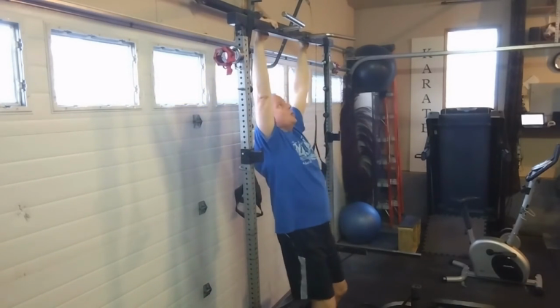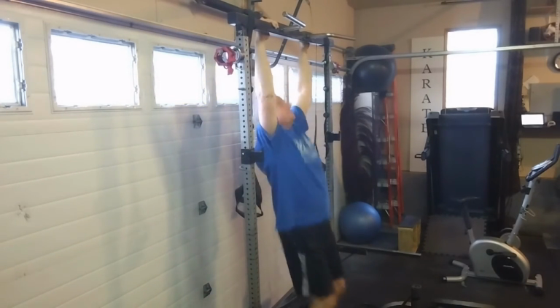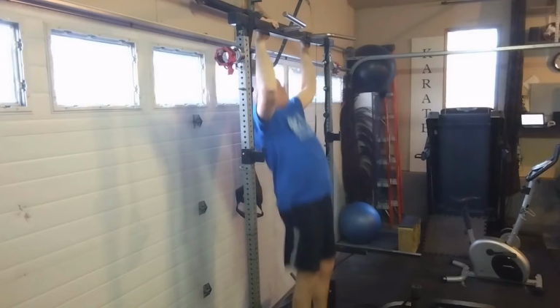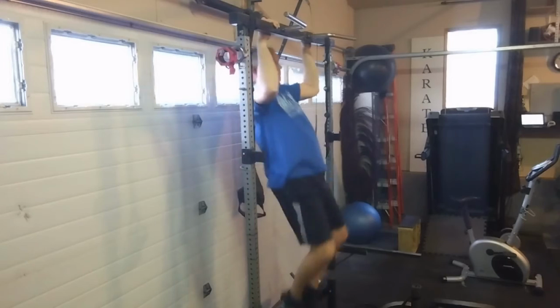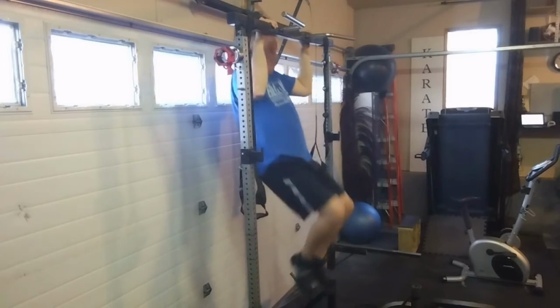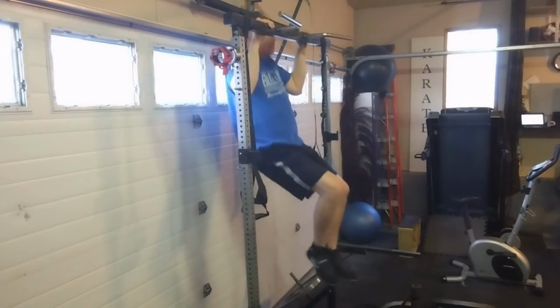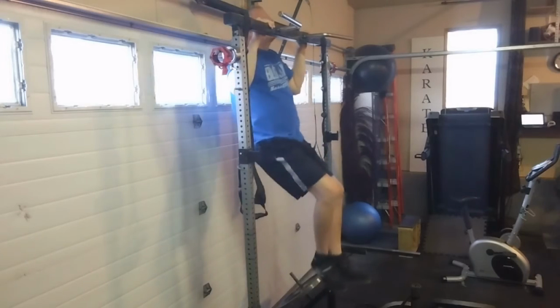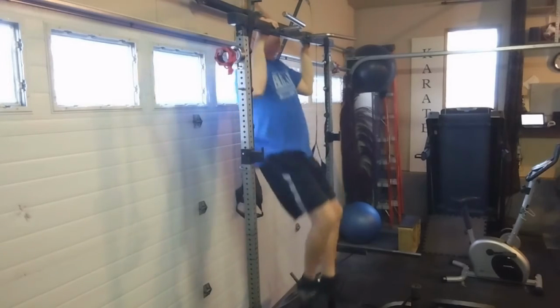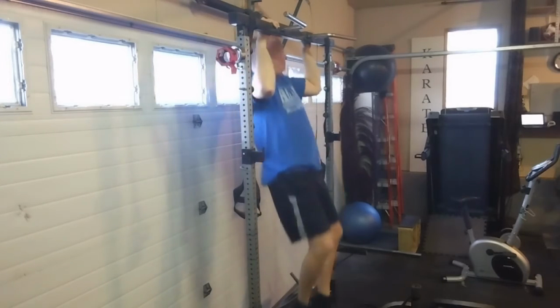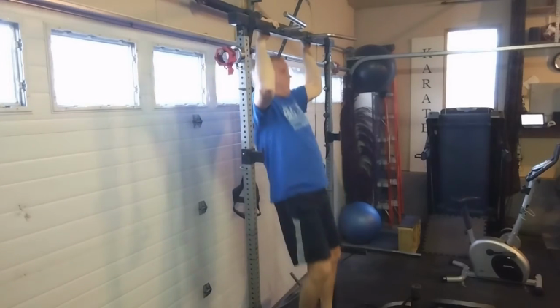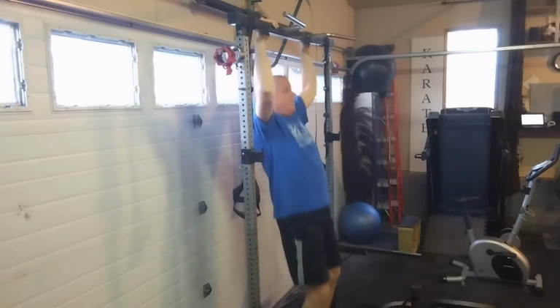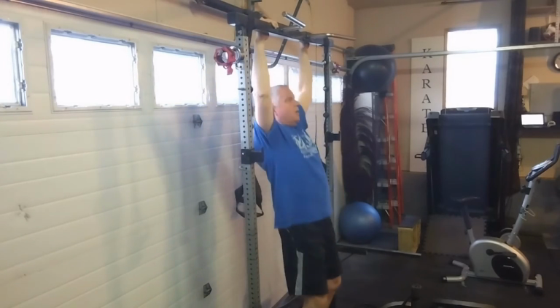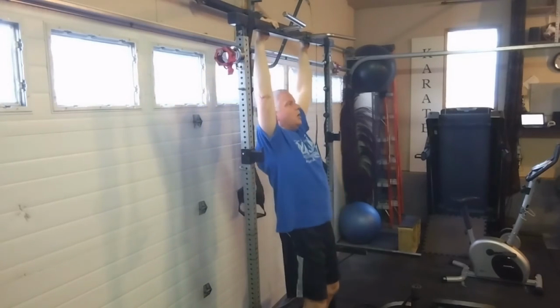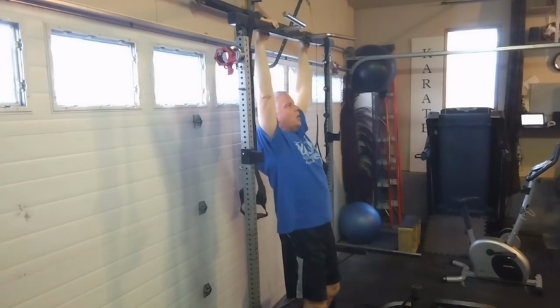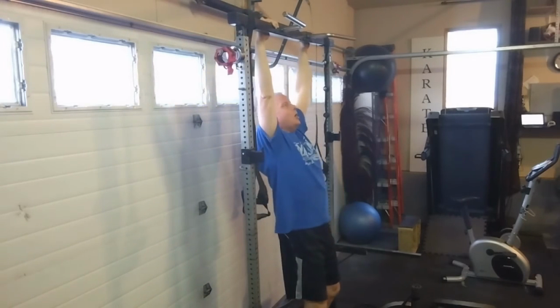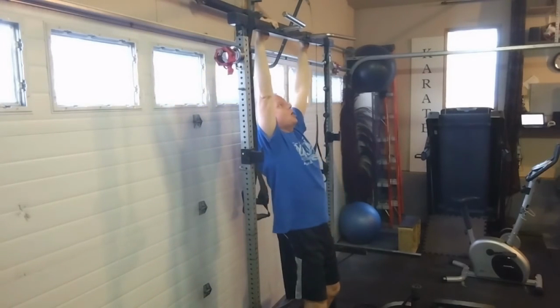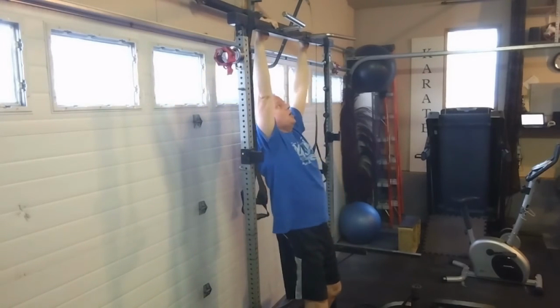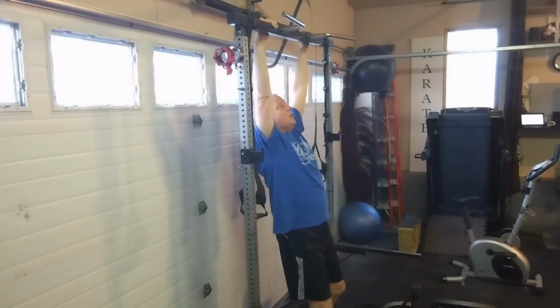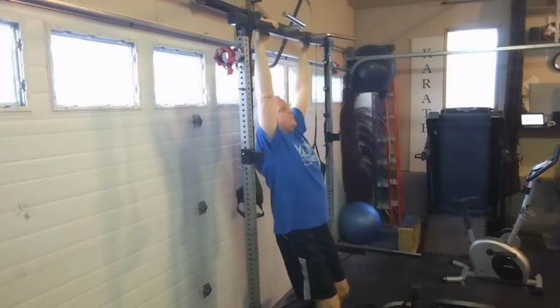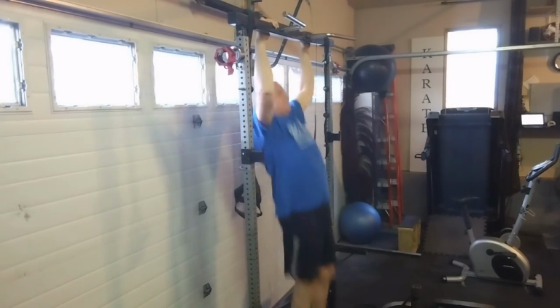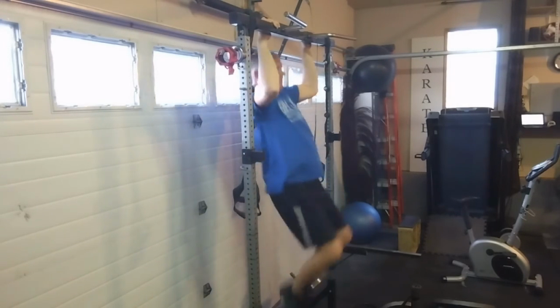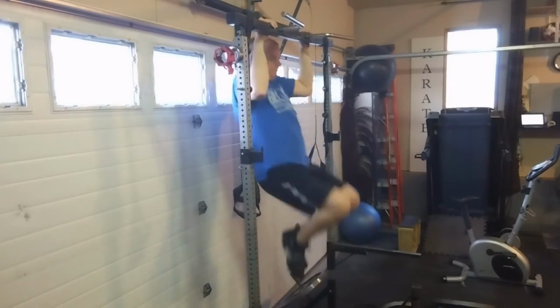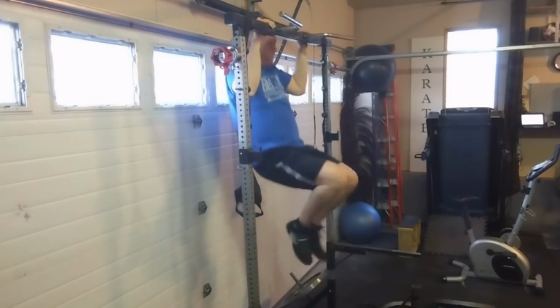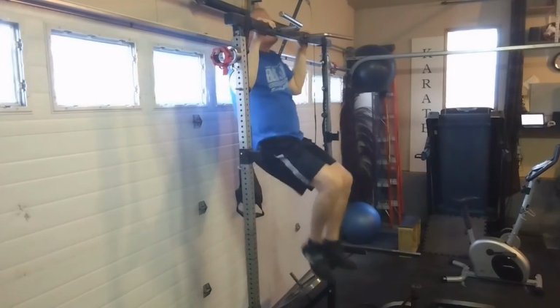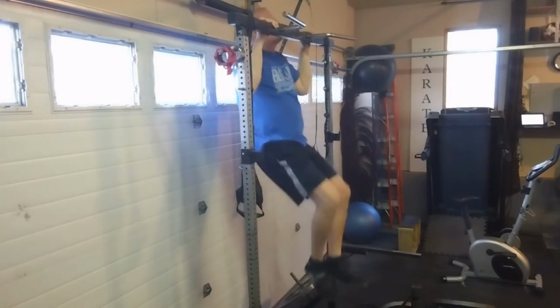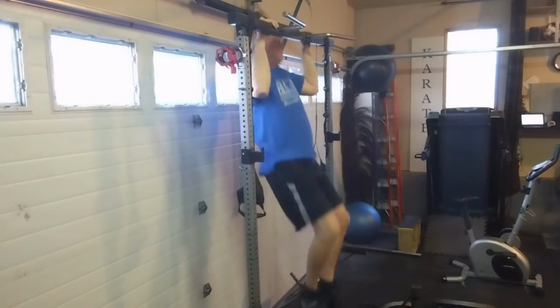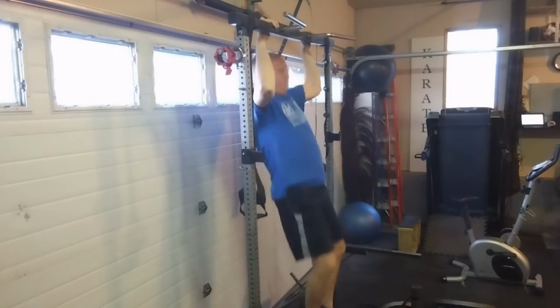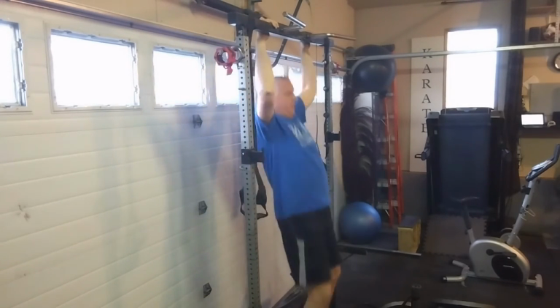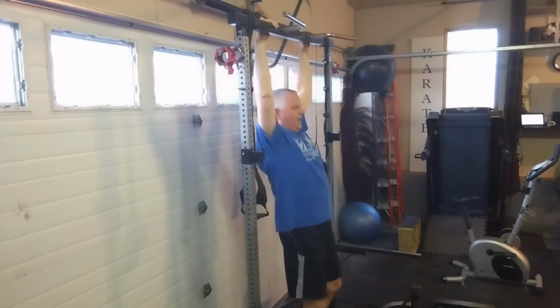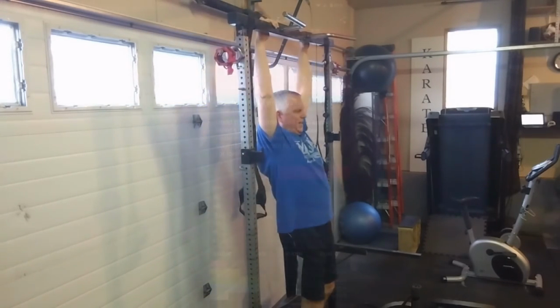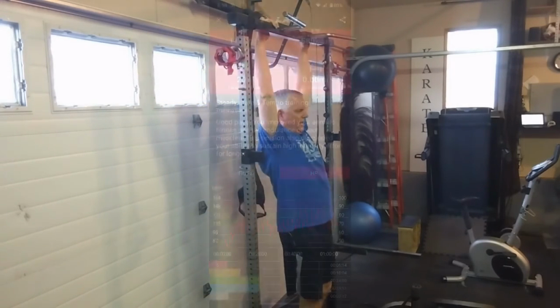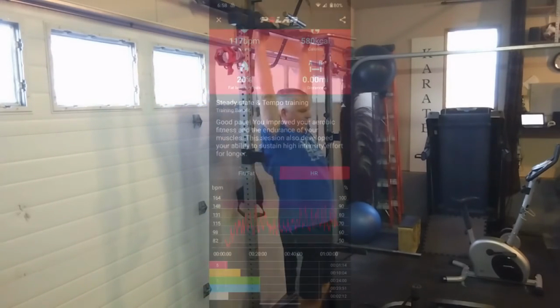A couple days off for rest and then we'll start week 3 — Barbell Medicine, The Bridge.